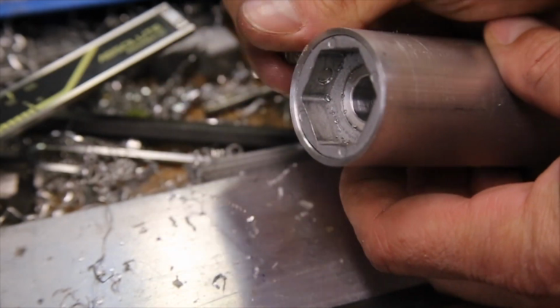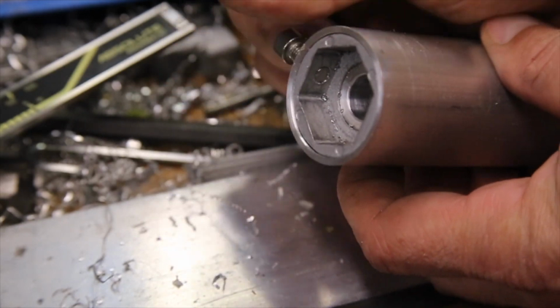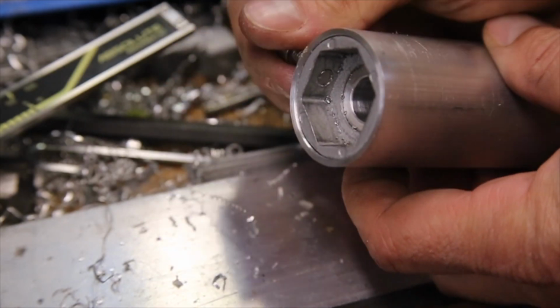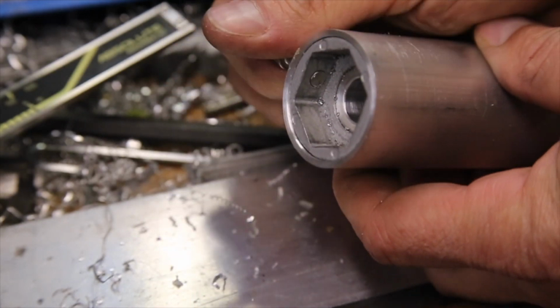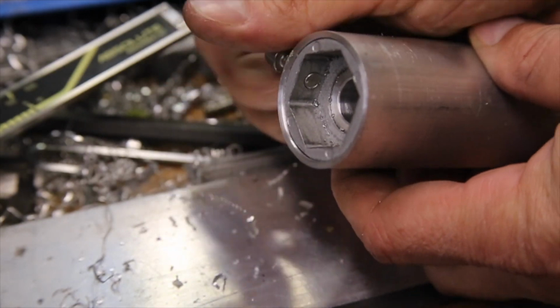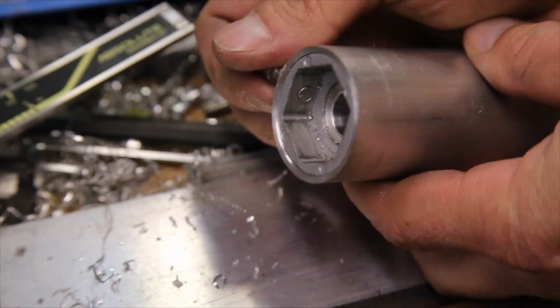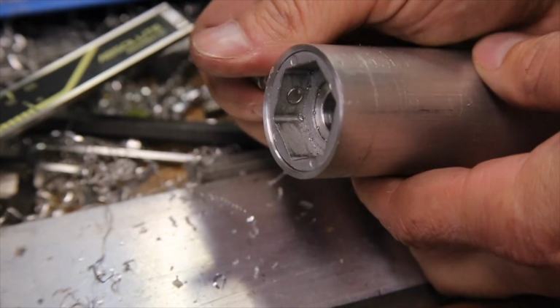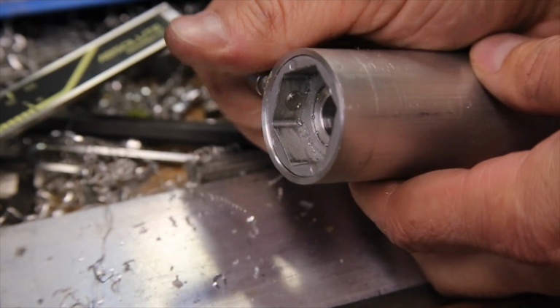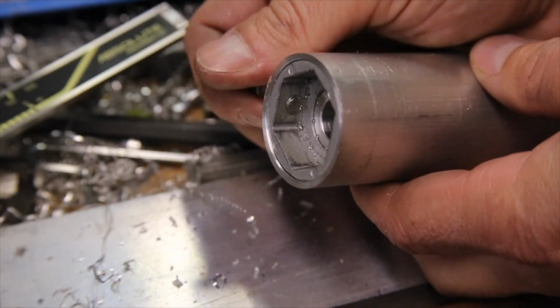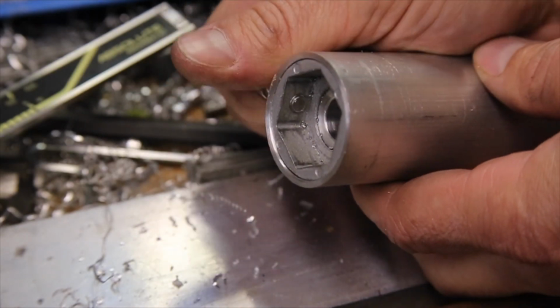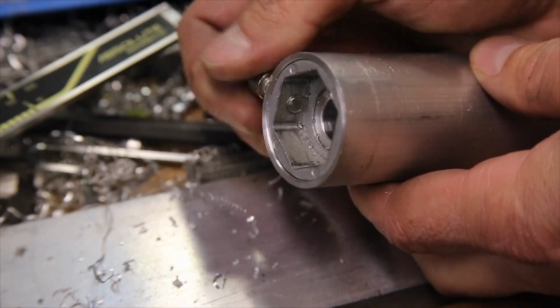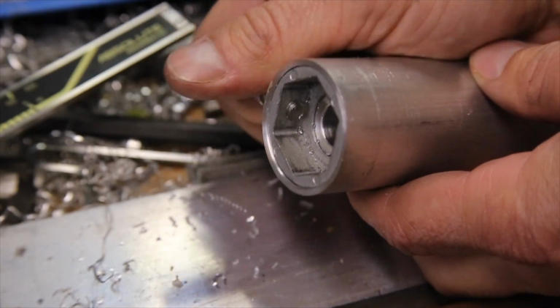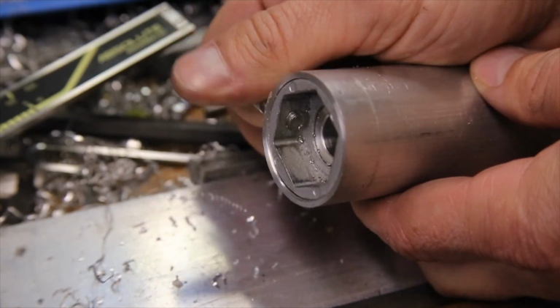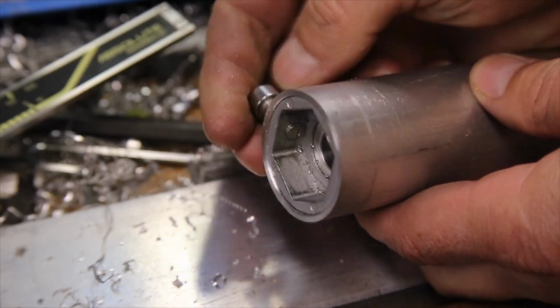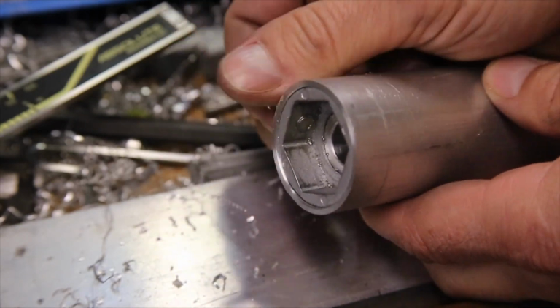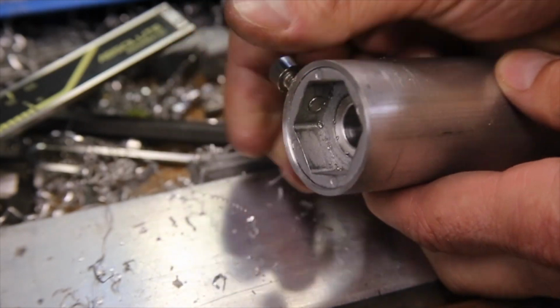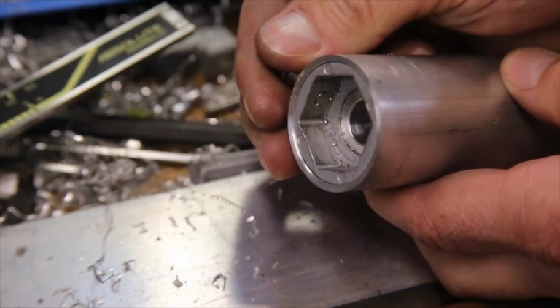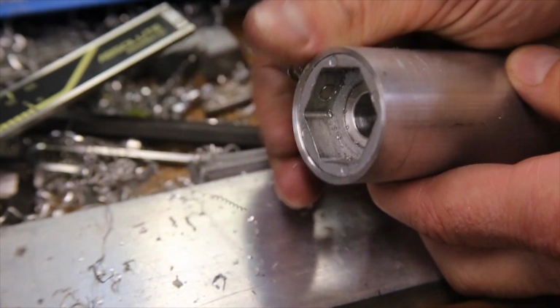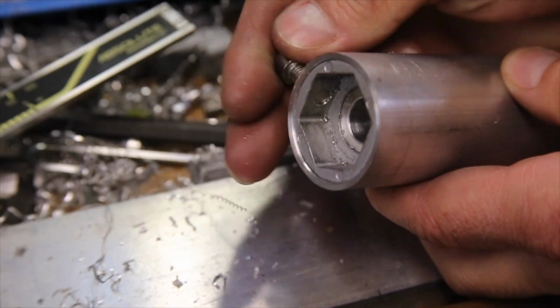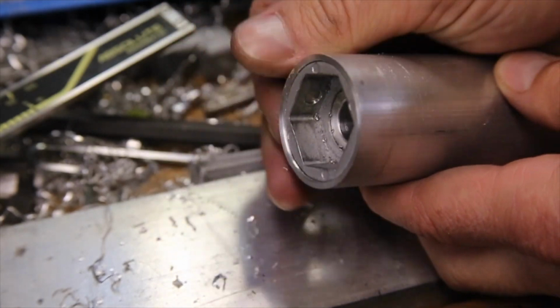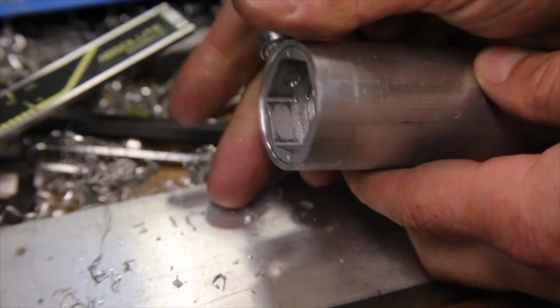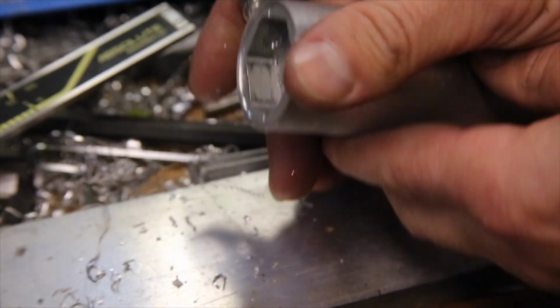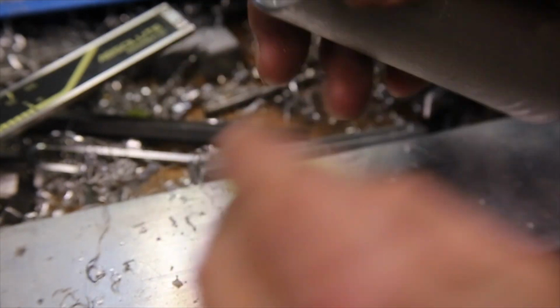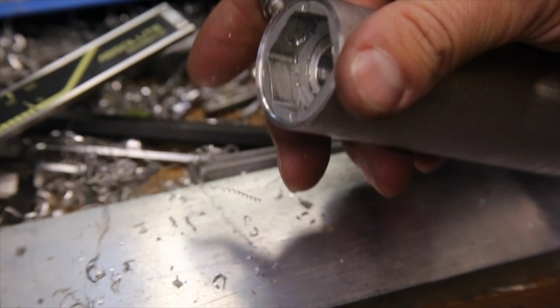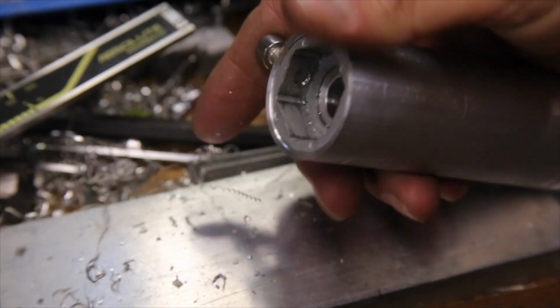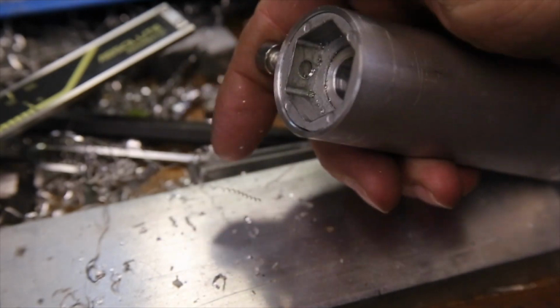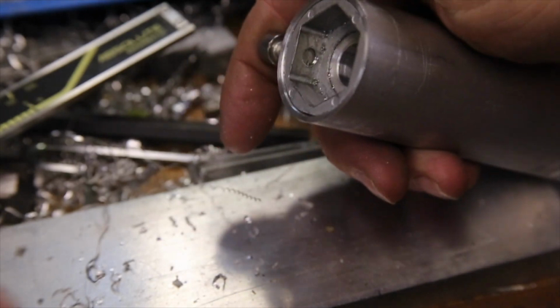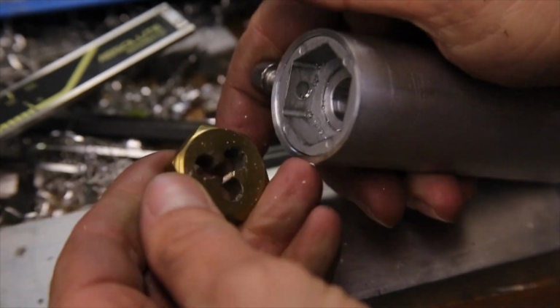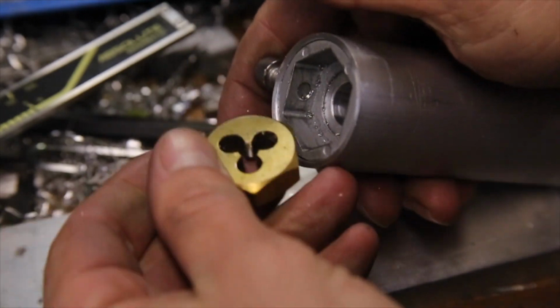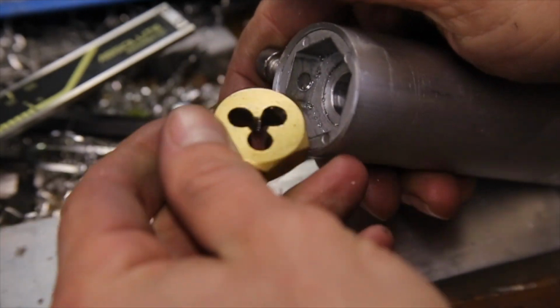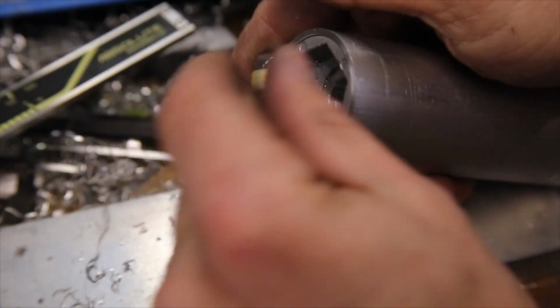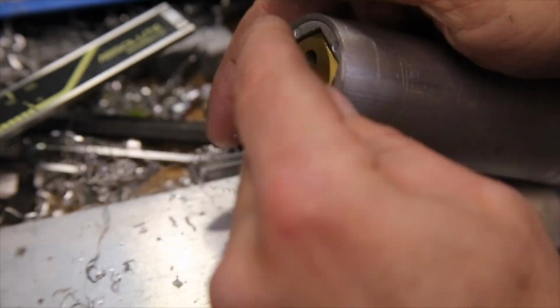Also, with the set screw going through both pieces, that will help prevent the hex adapter from spinning inside the handle.